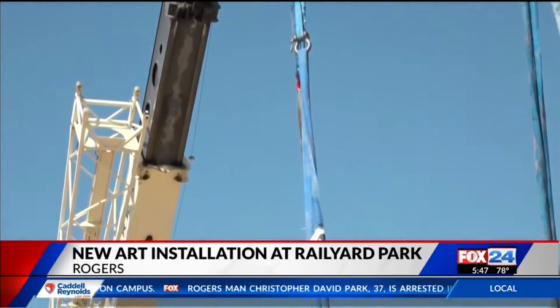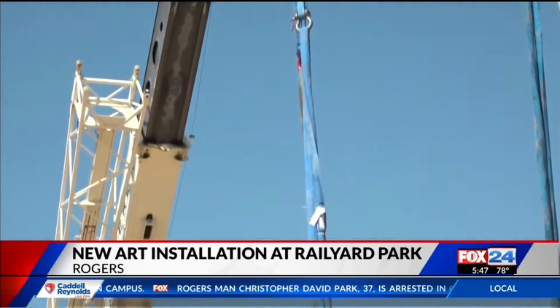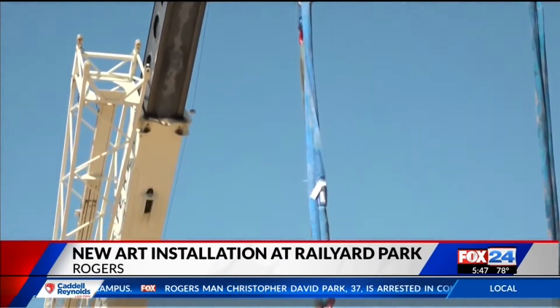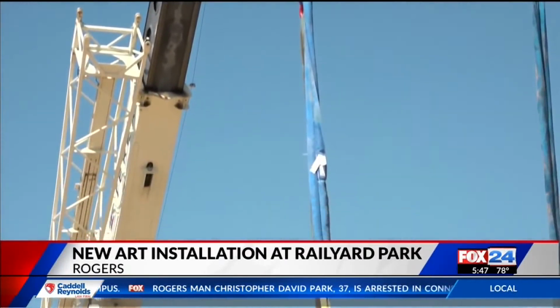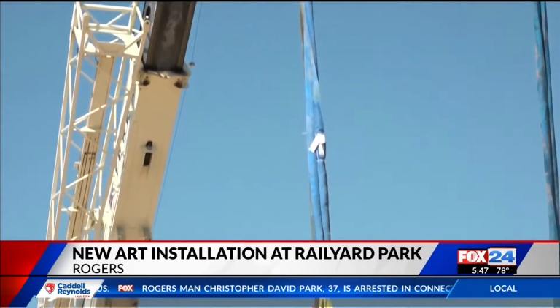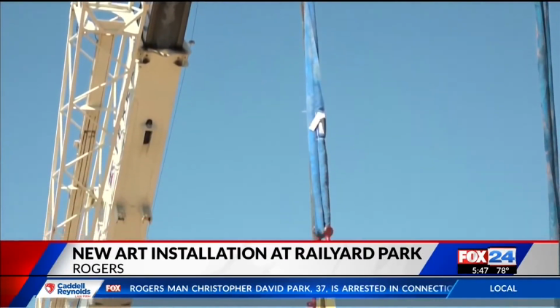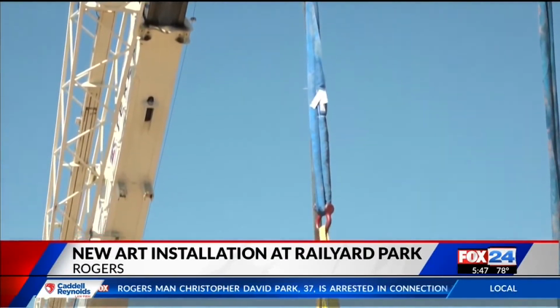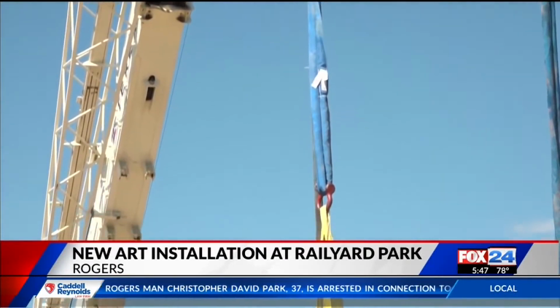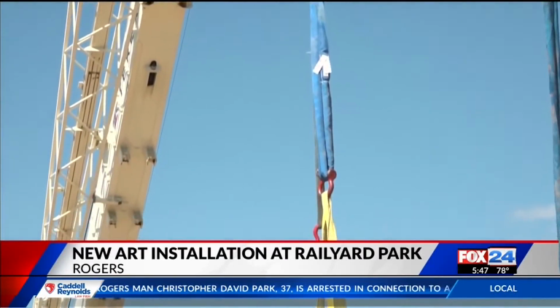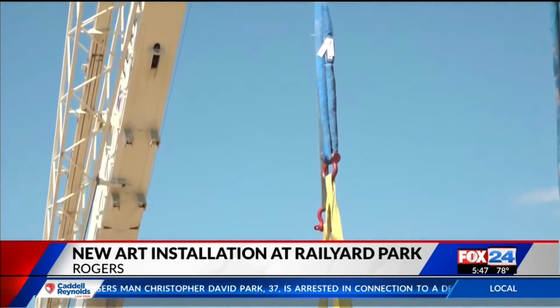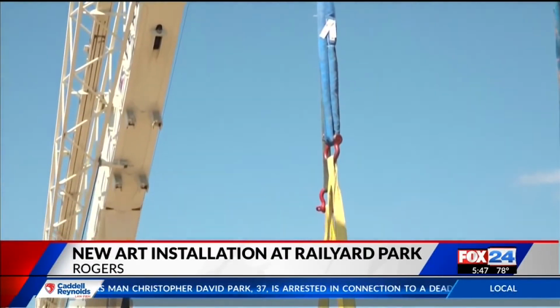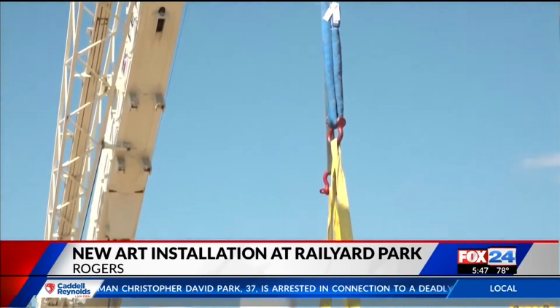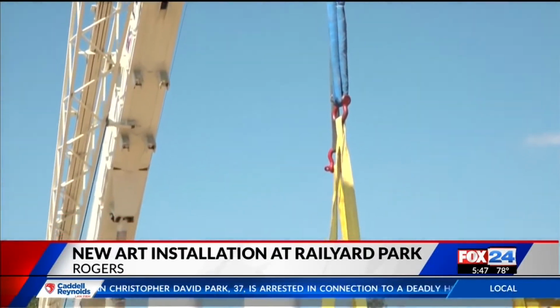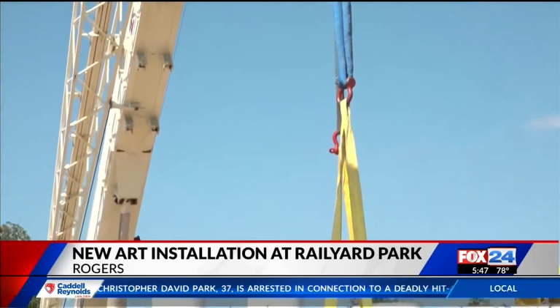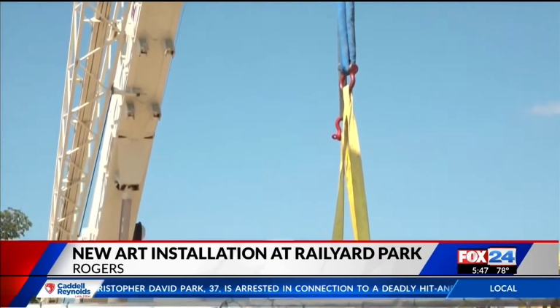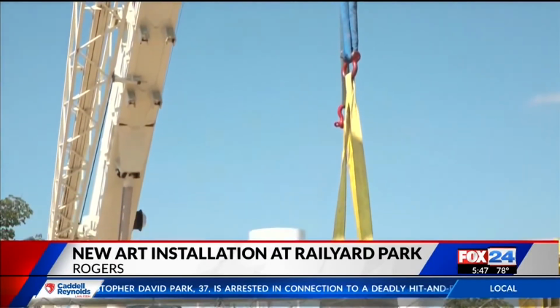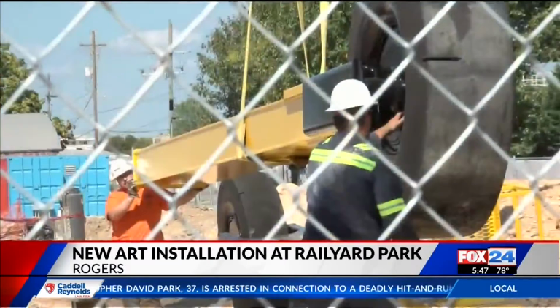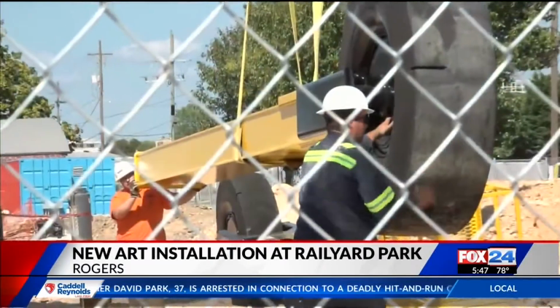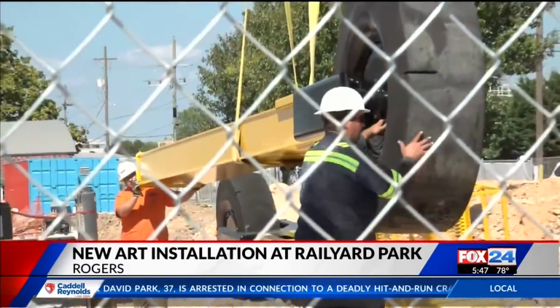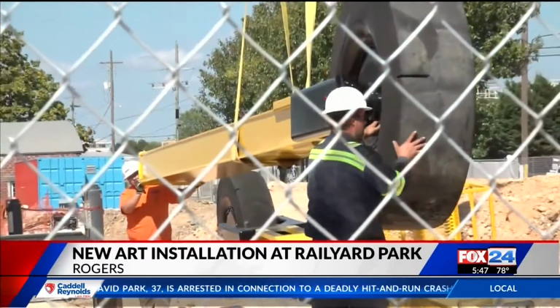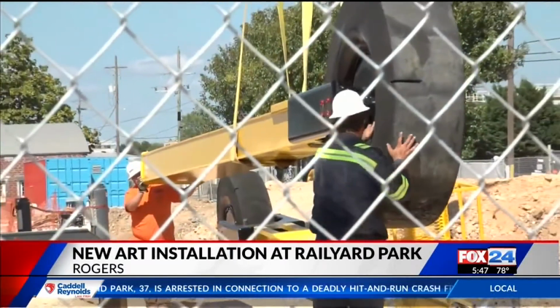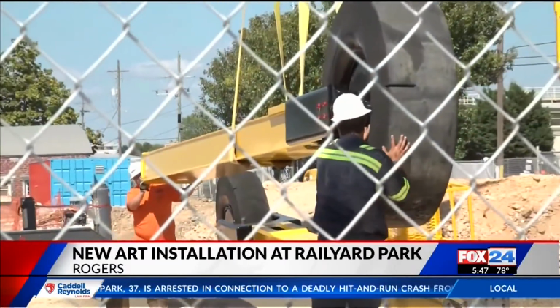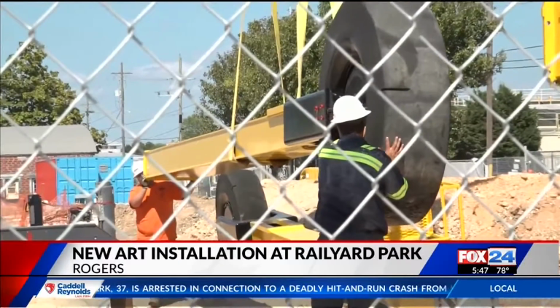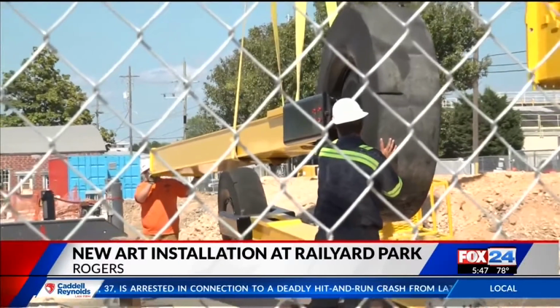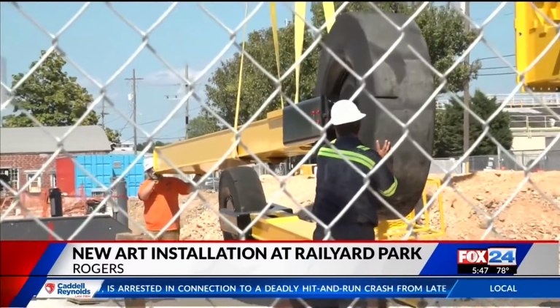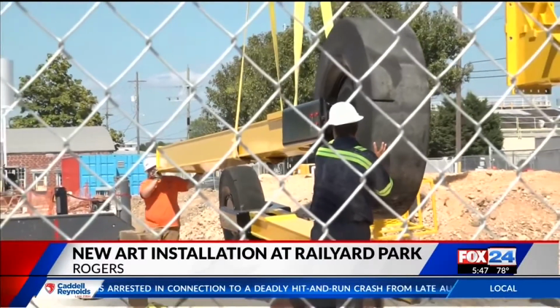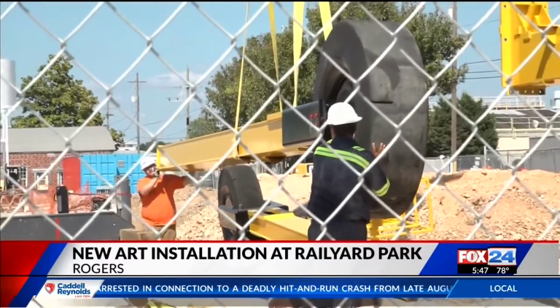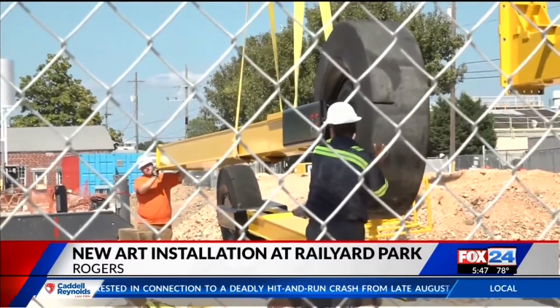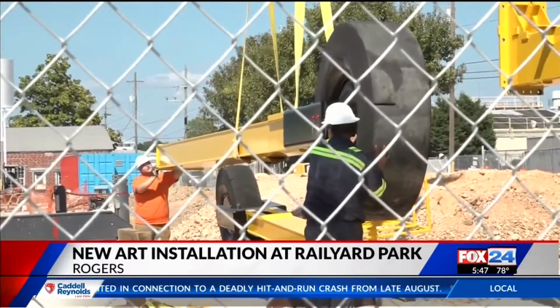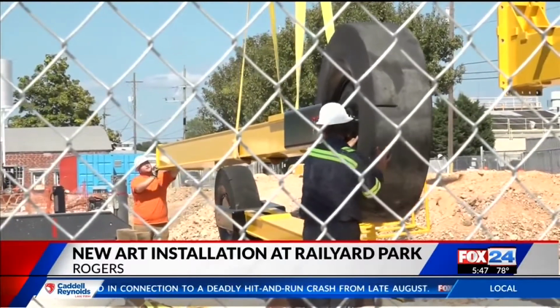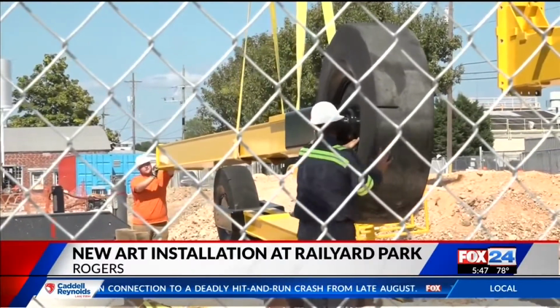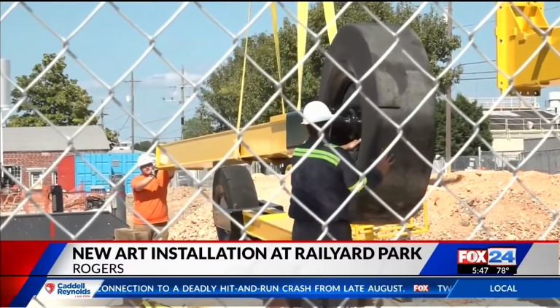City engineer Lance Joby says the park will be expanded with new tunnels, slides, and water features kids can play in.